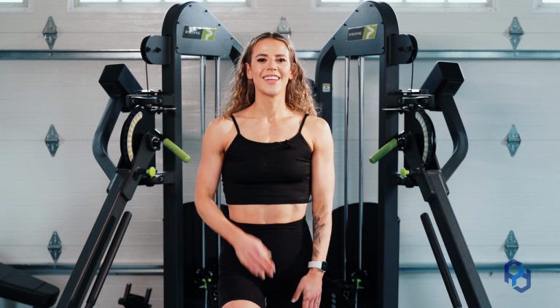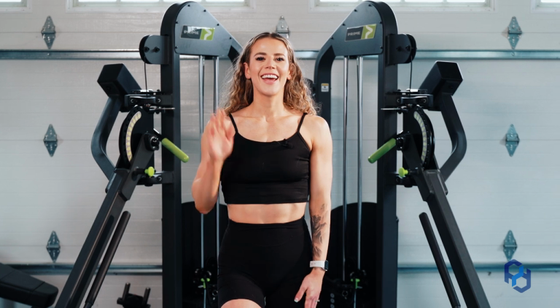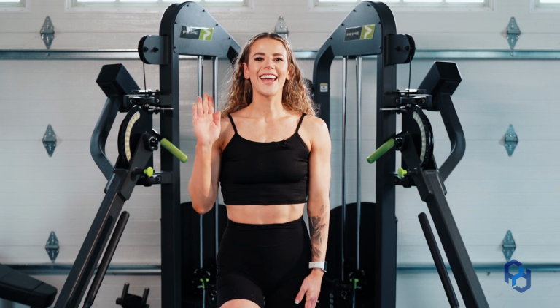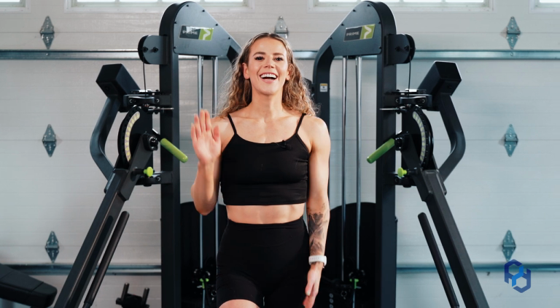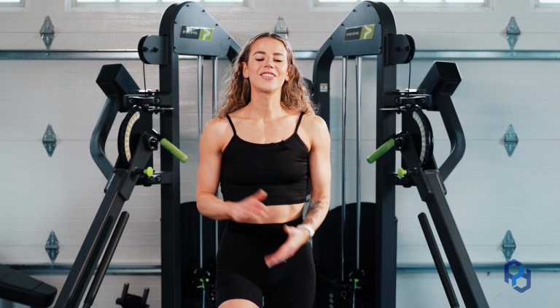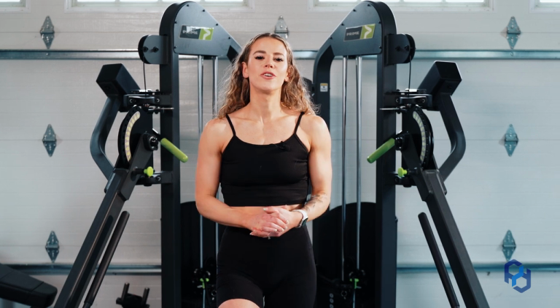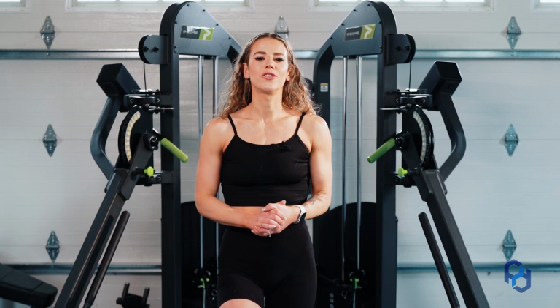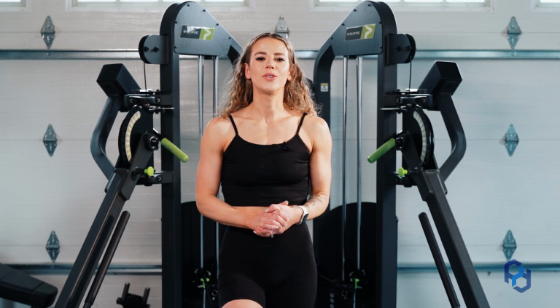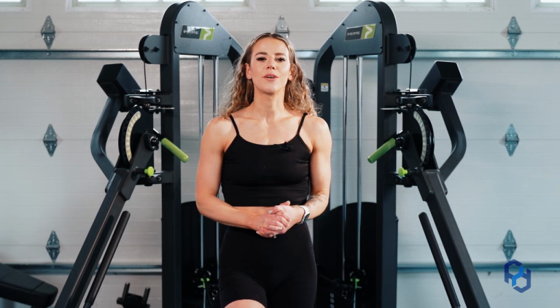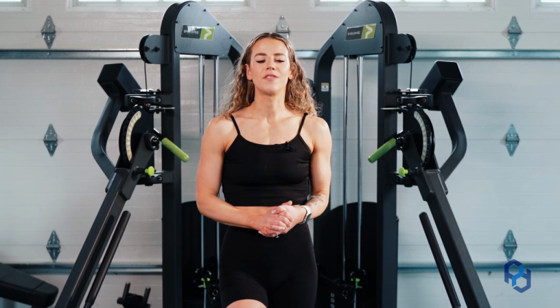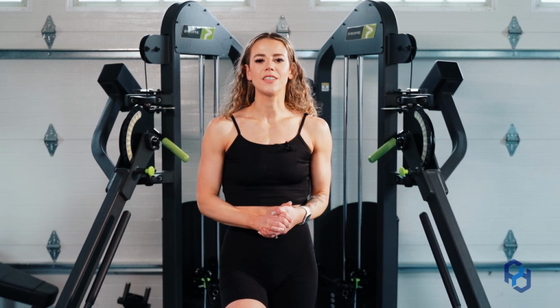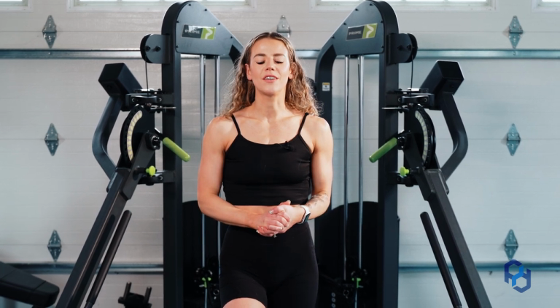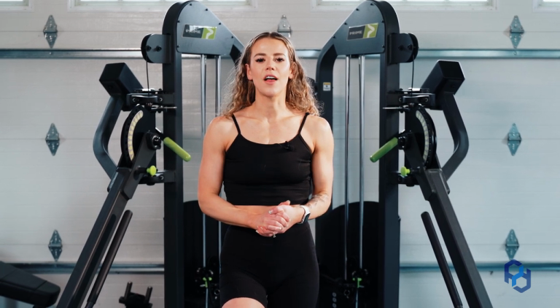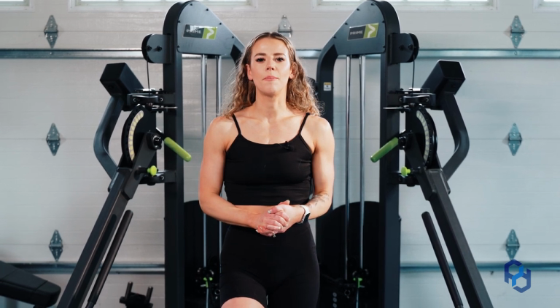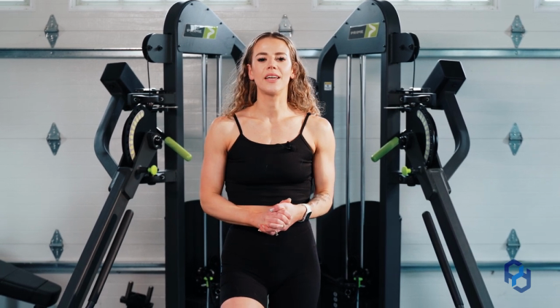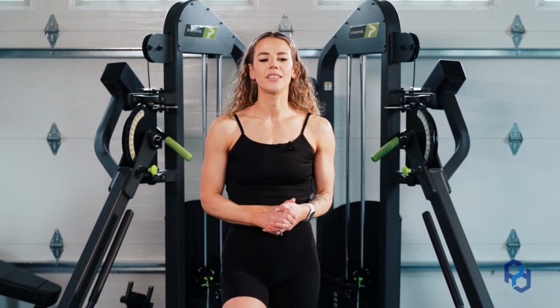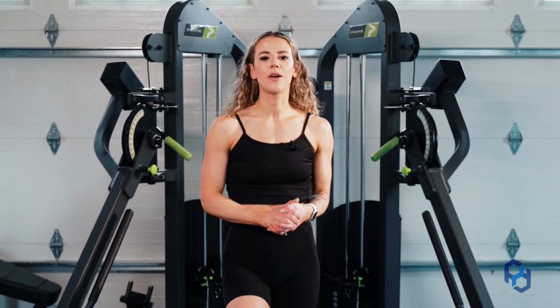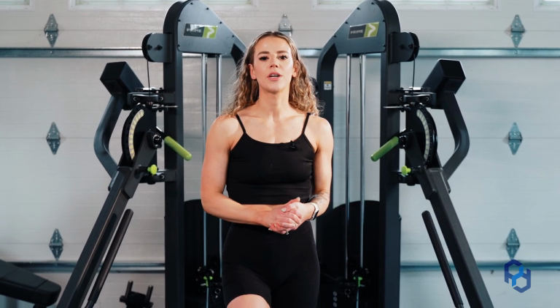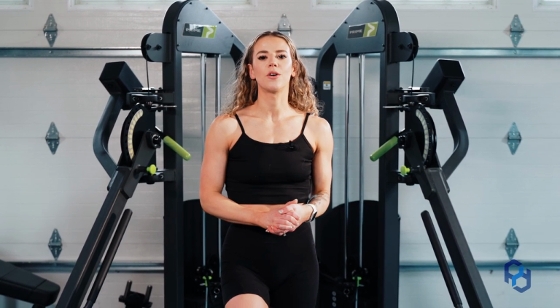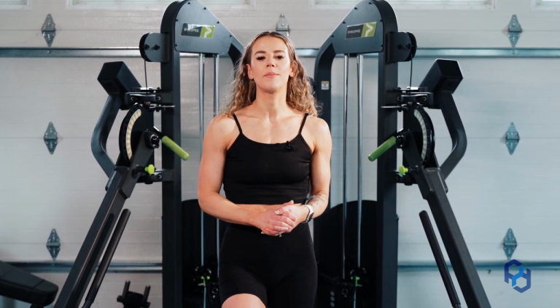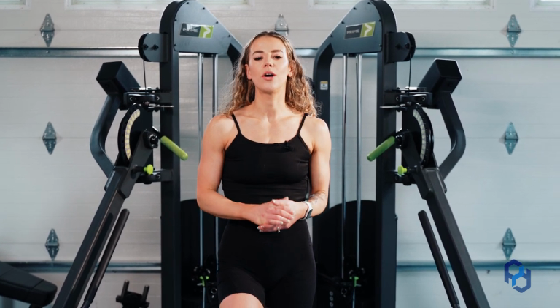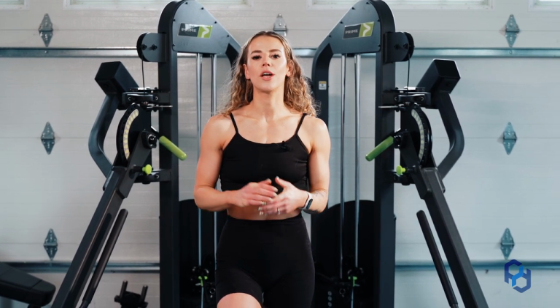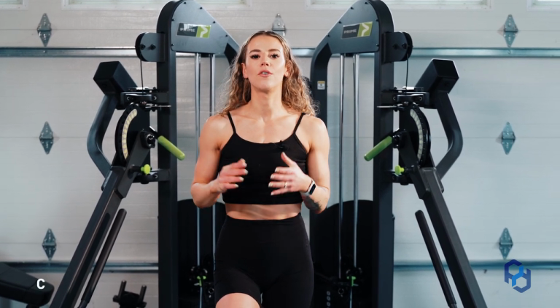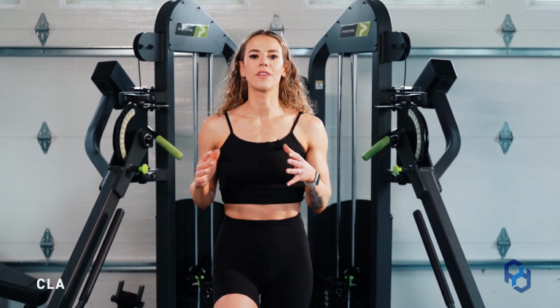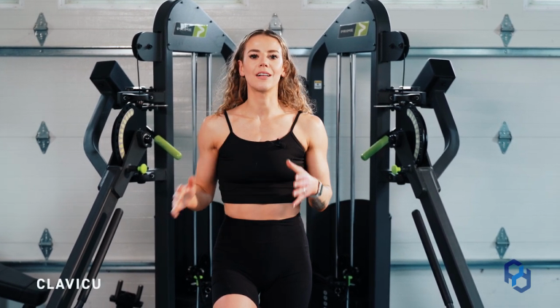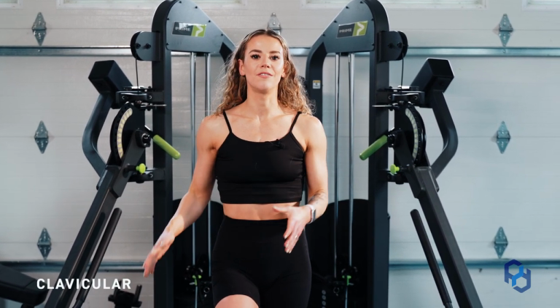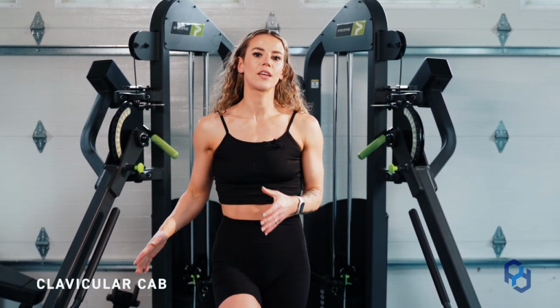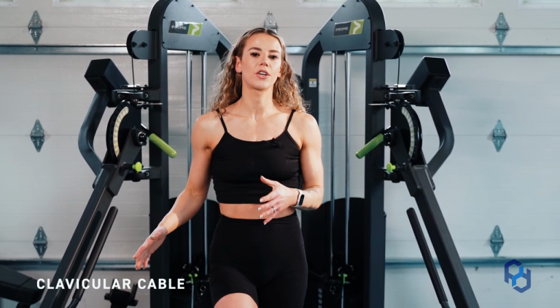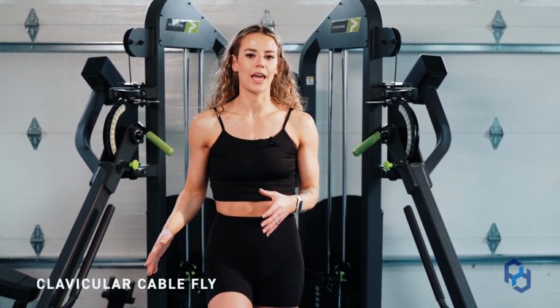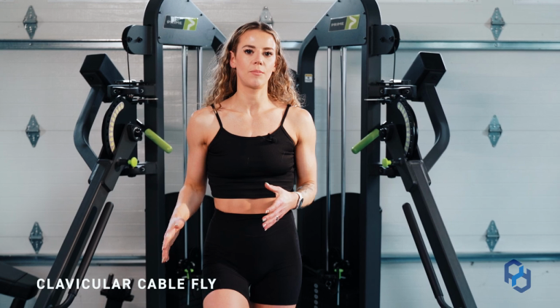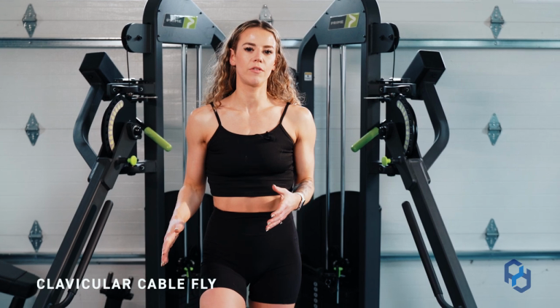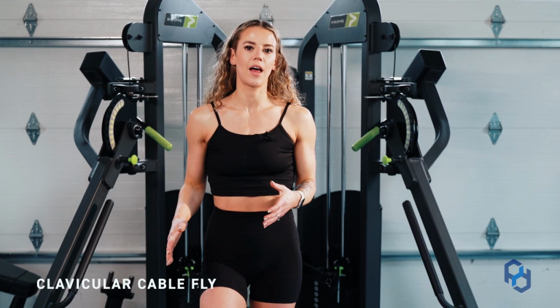Hey guys, Coach Sue here with Physique Development and today we are going to be going over the clavicular cable fly.